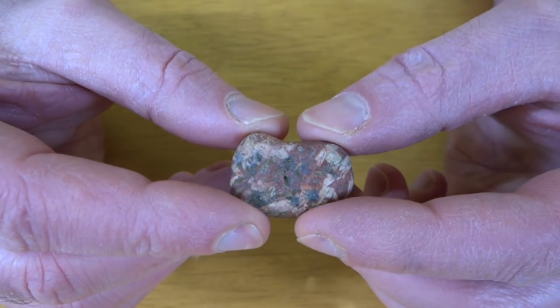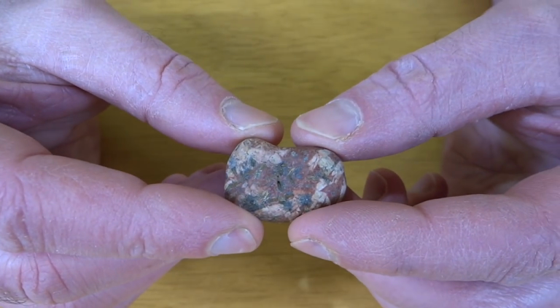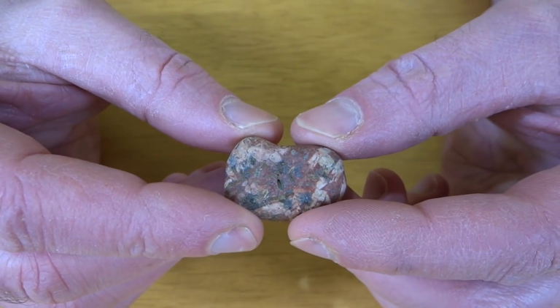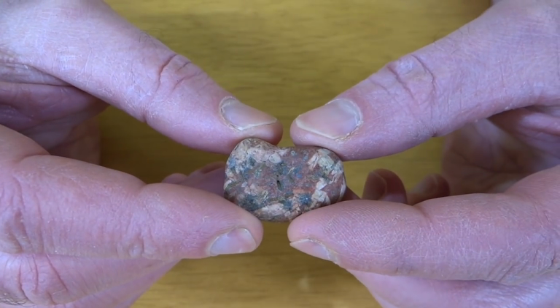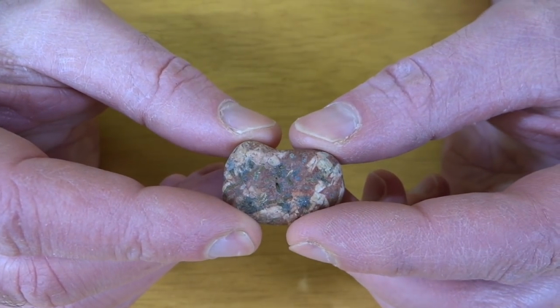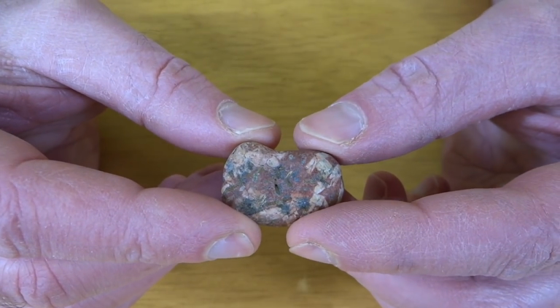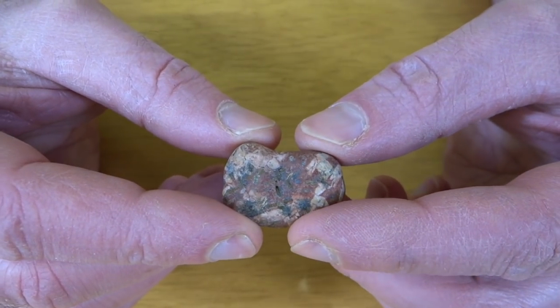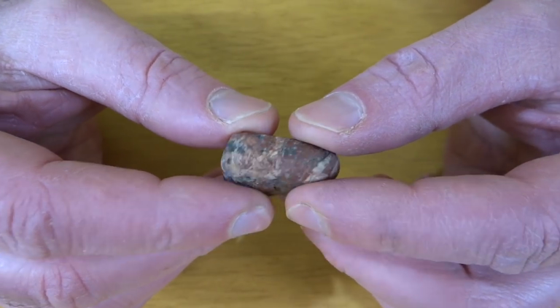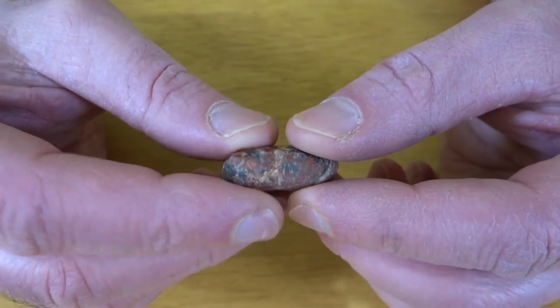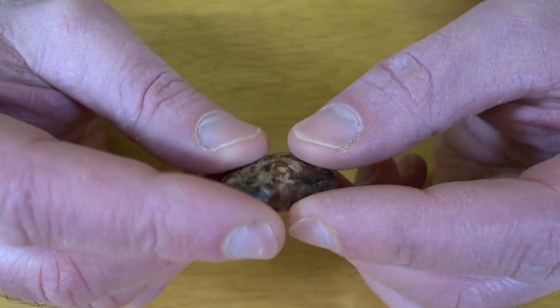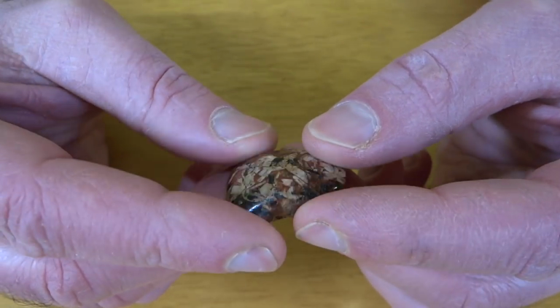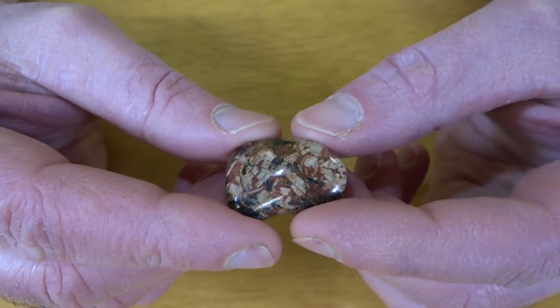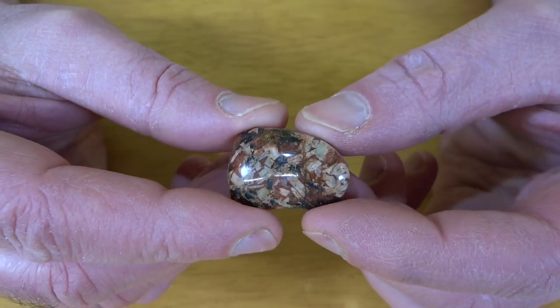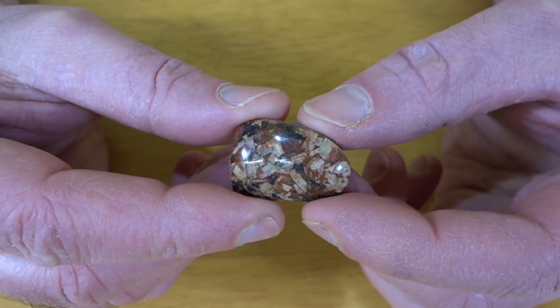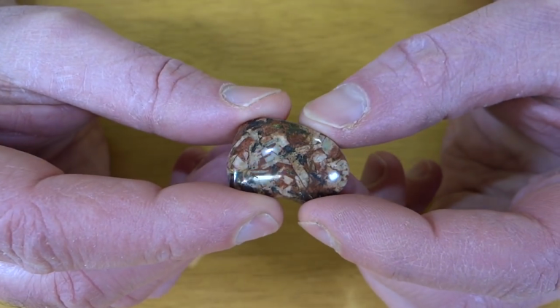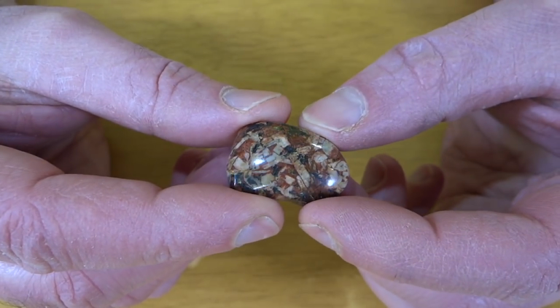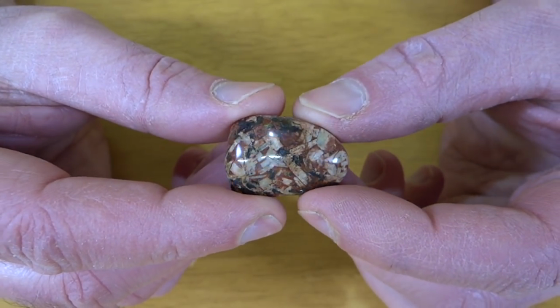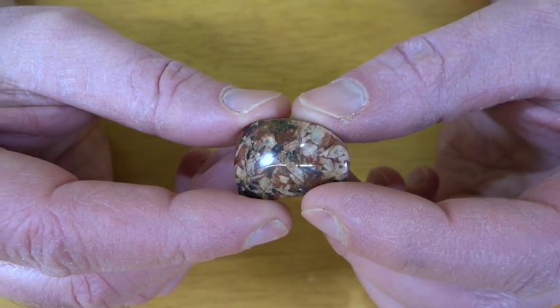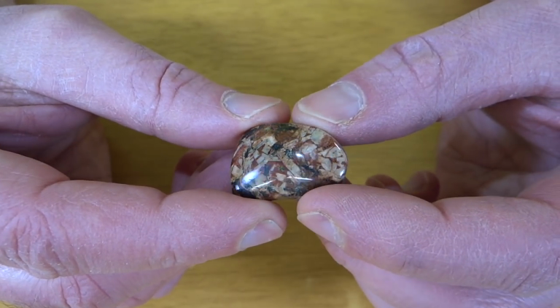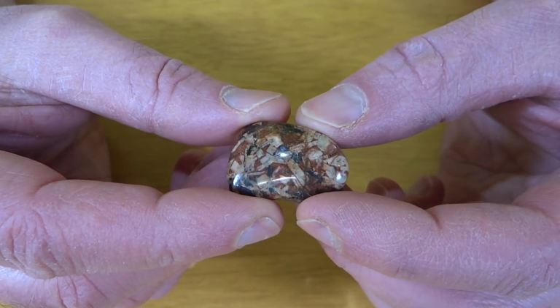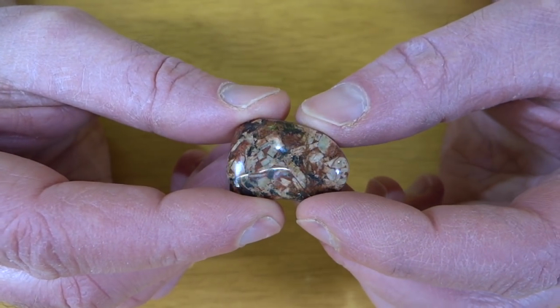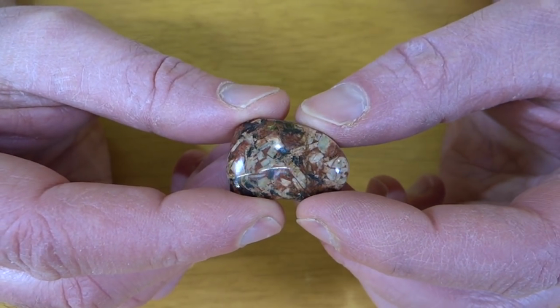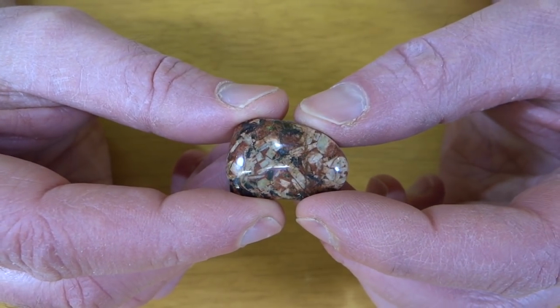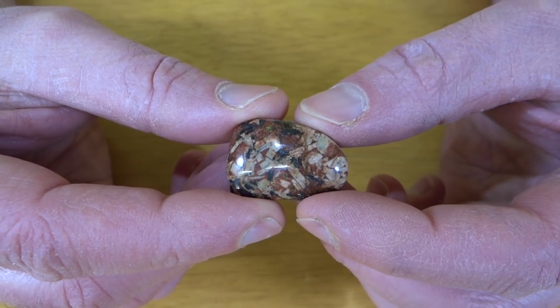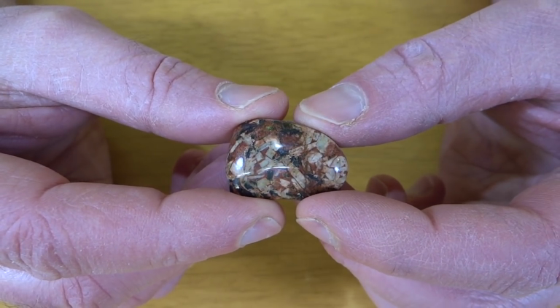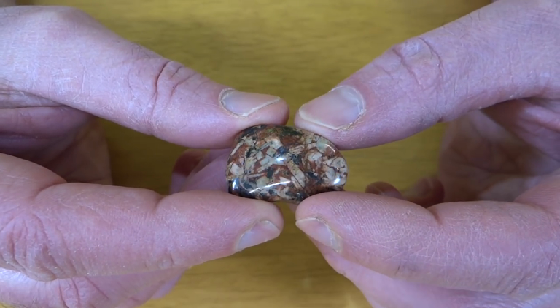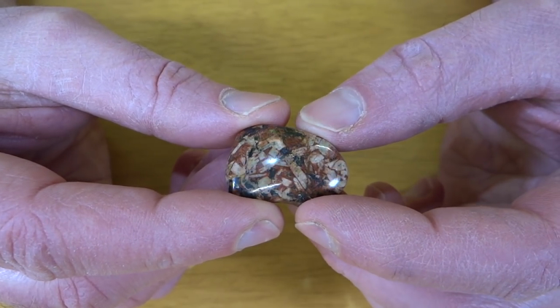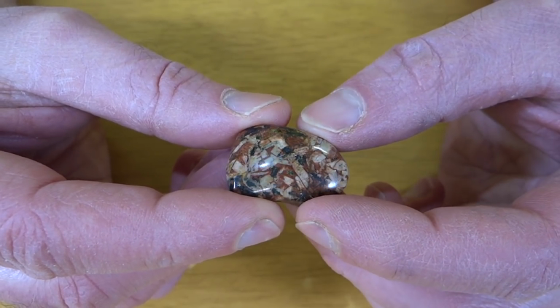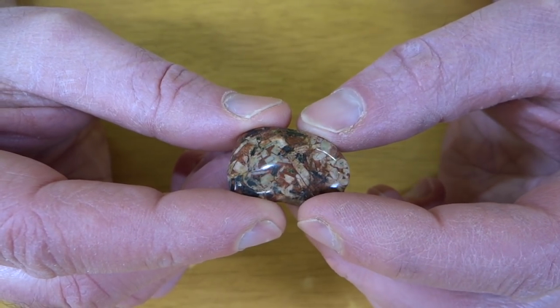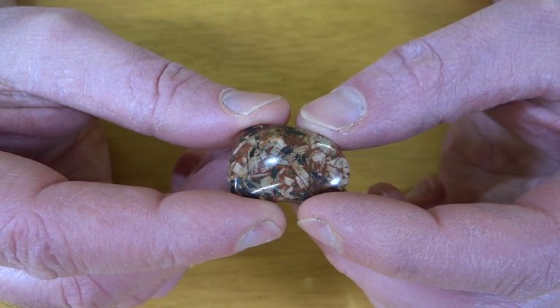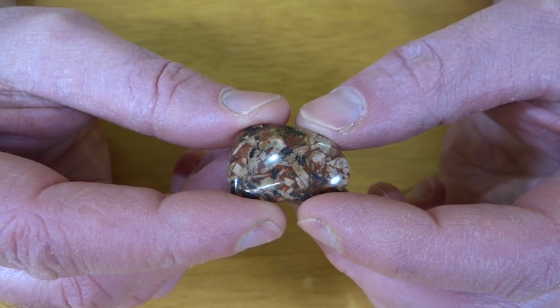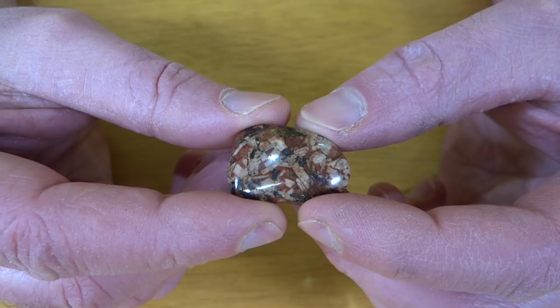This is the little porphyry rock and I just polished the one face of it and it looks like that.